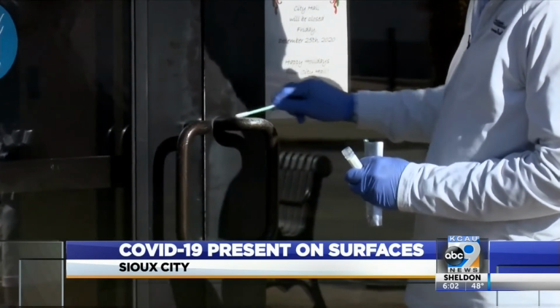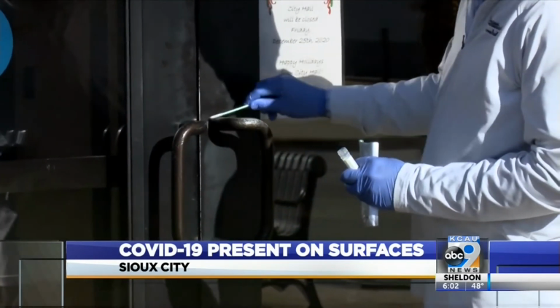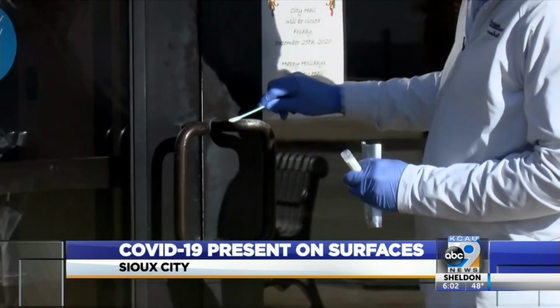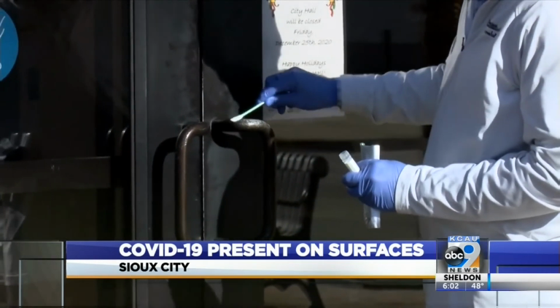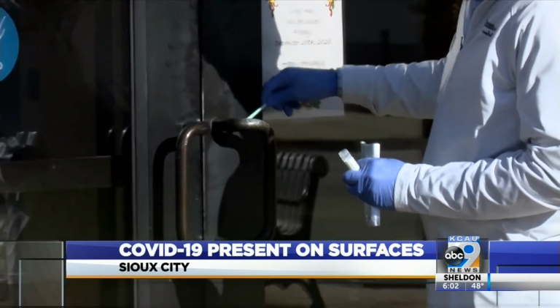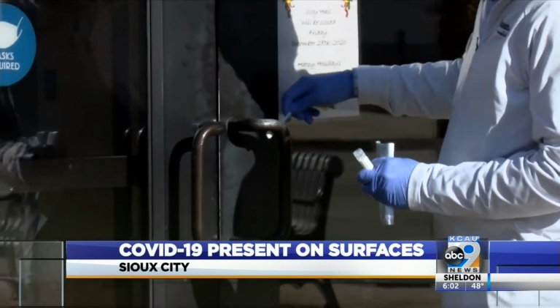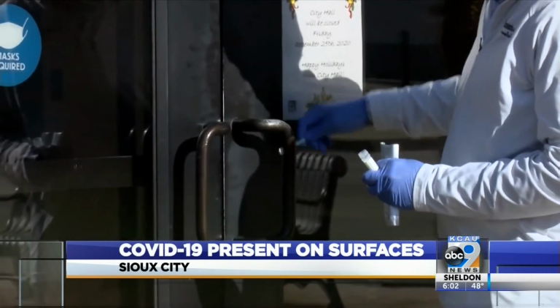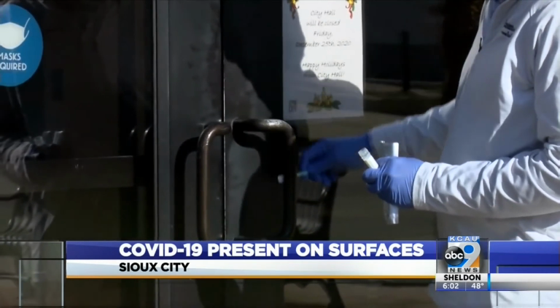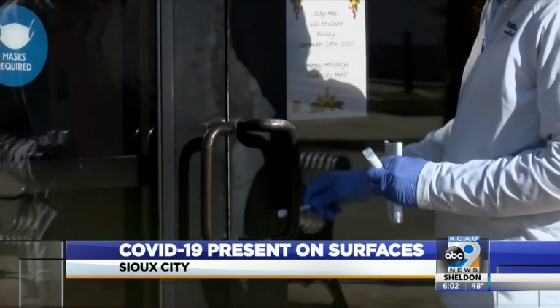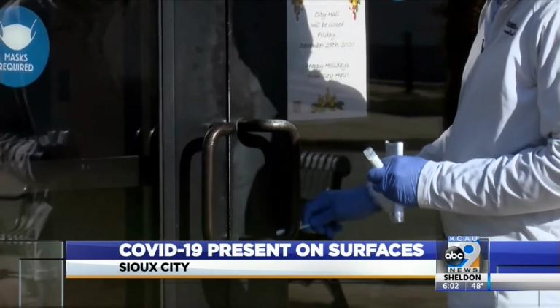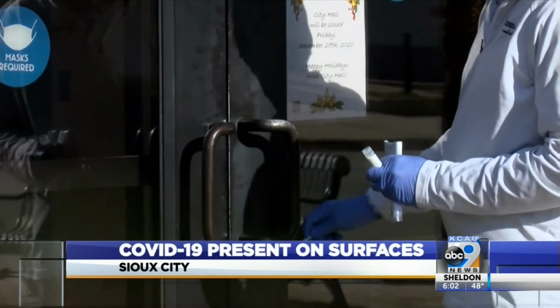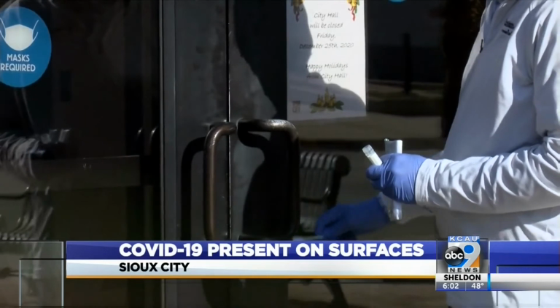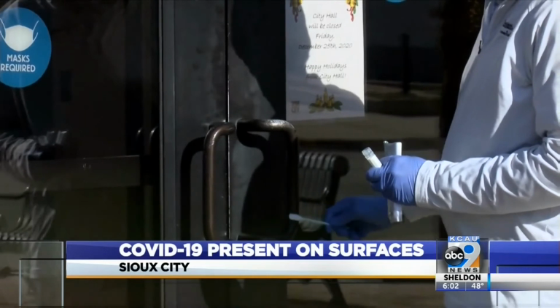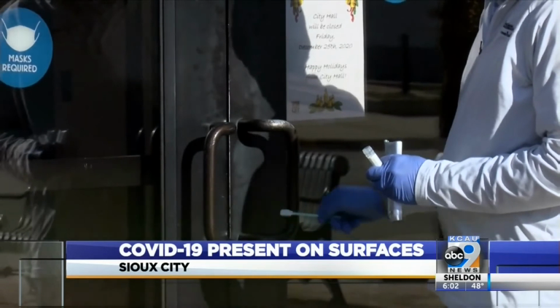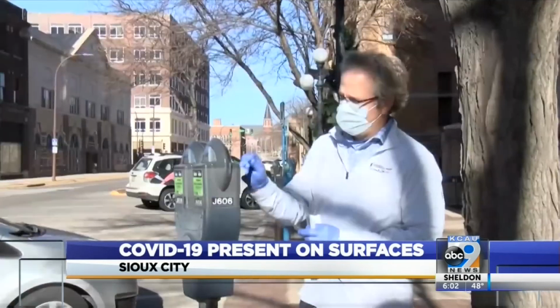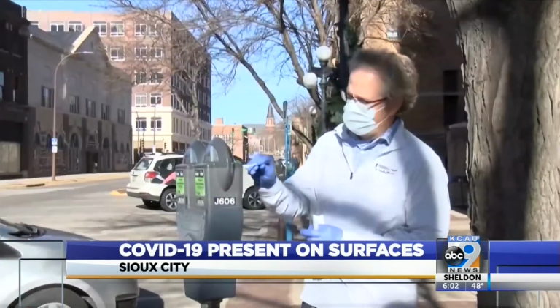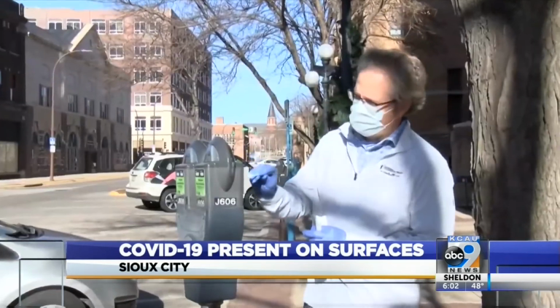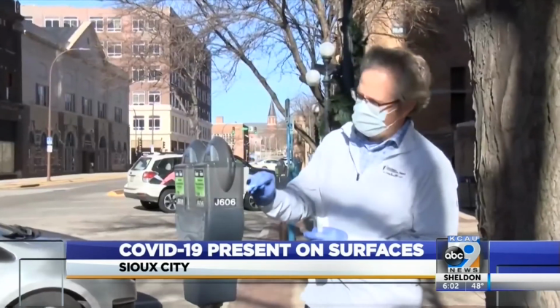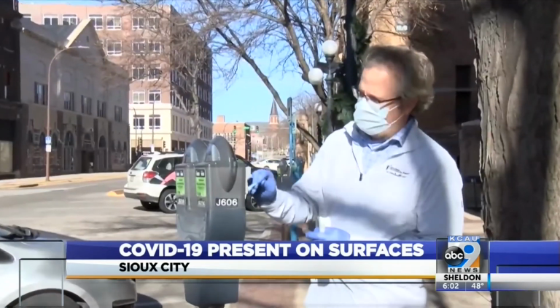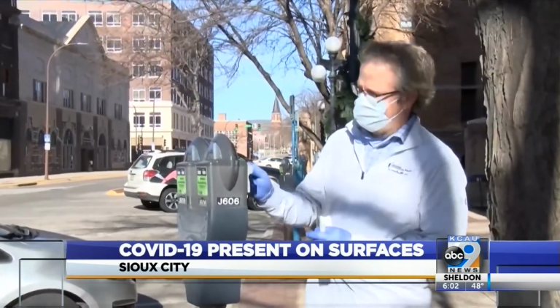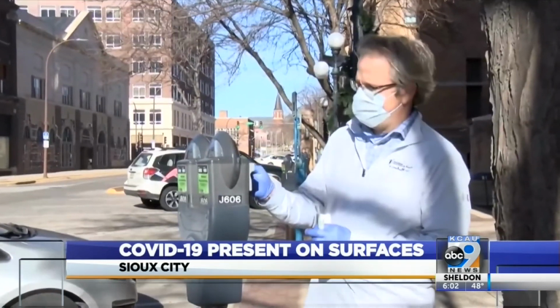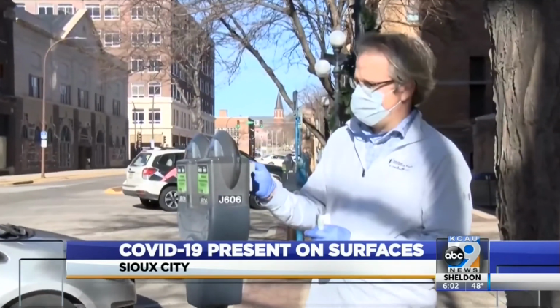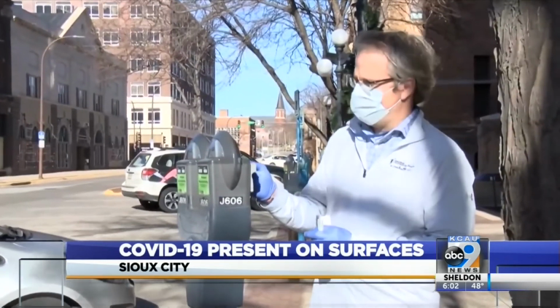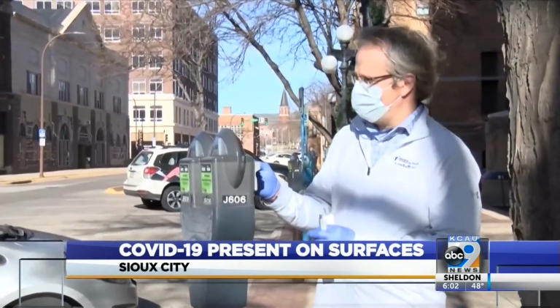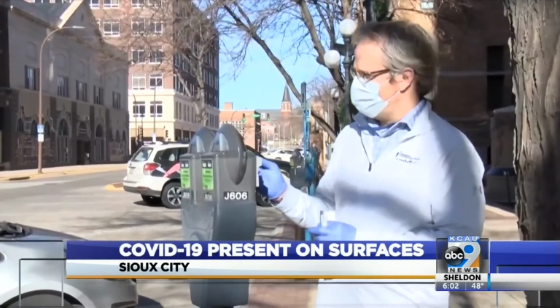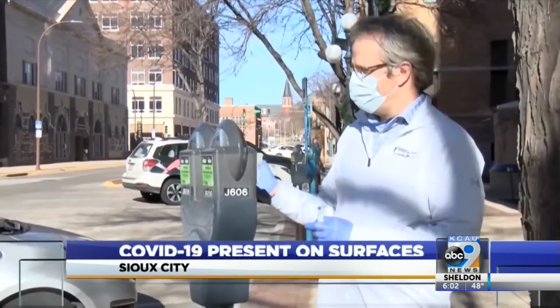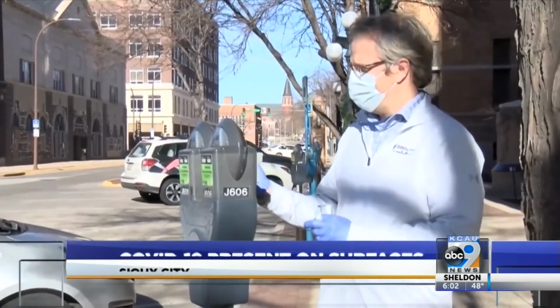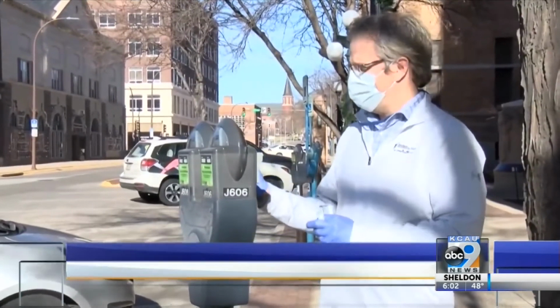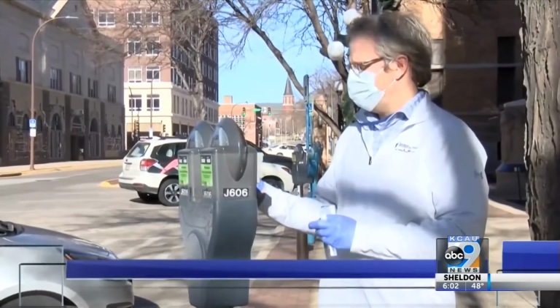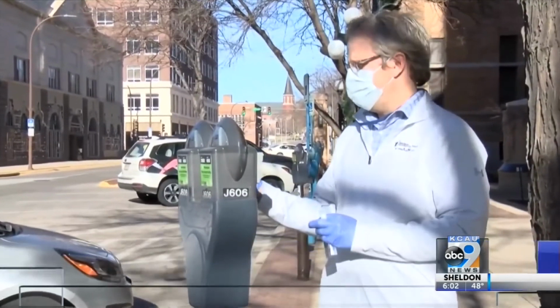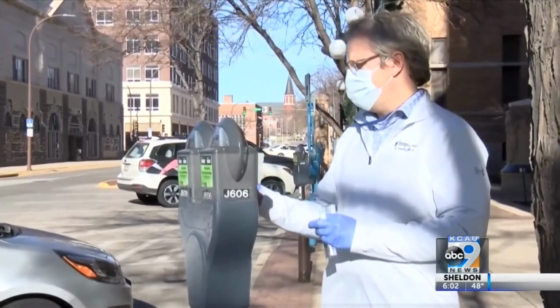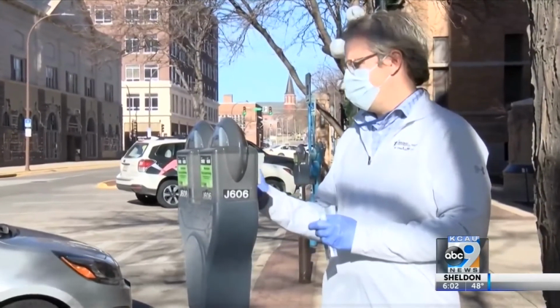Ticket buttons and an anonymous gas pump in downtown were also showing signs of the virus.